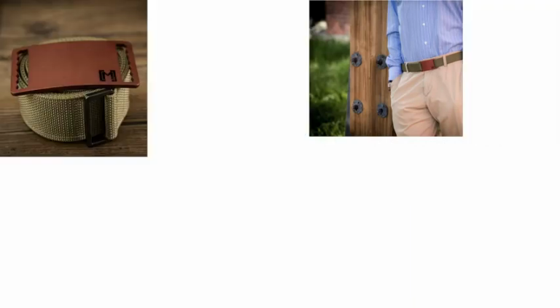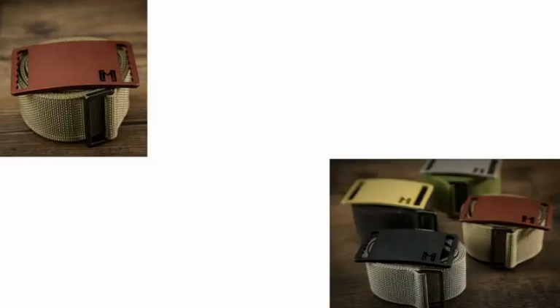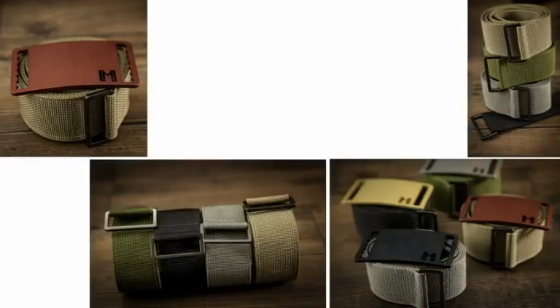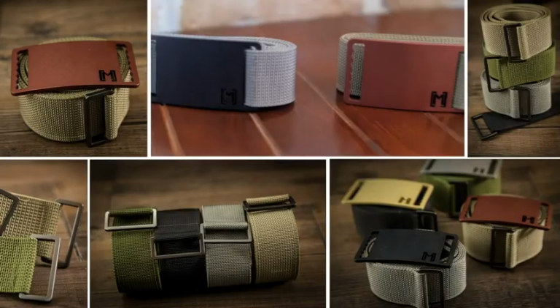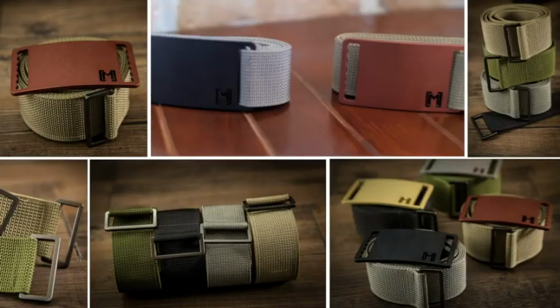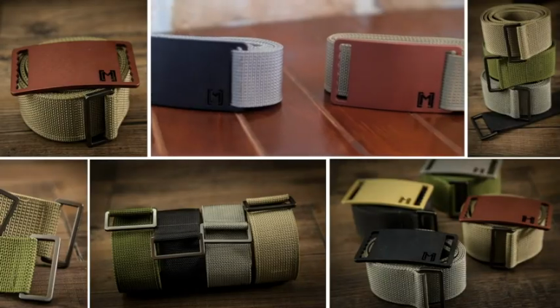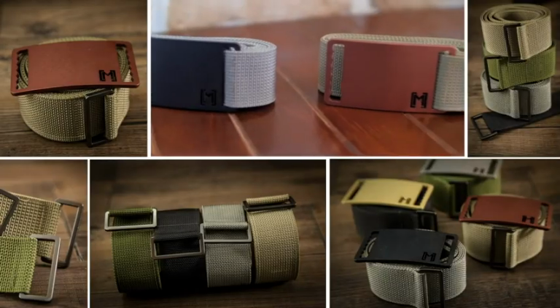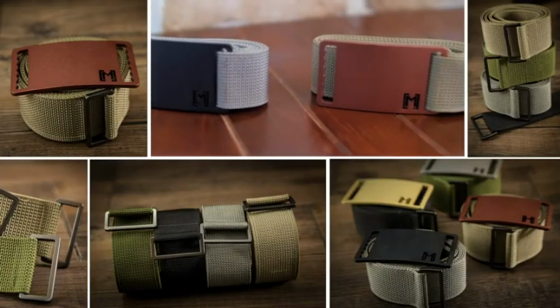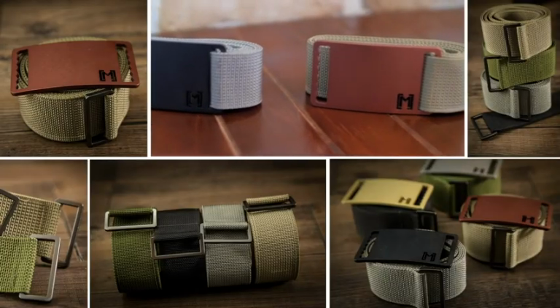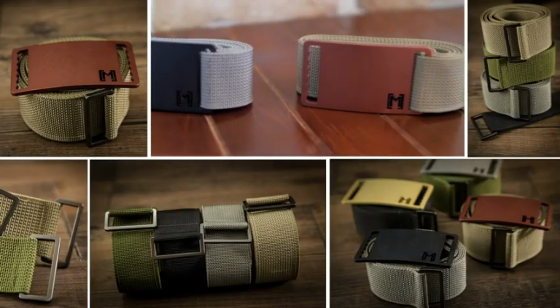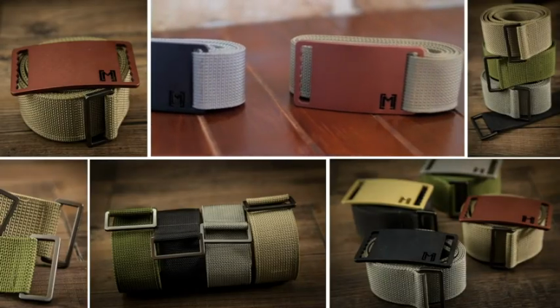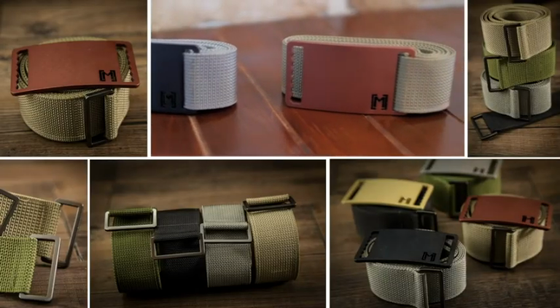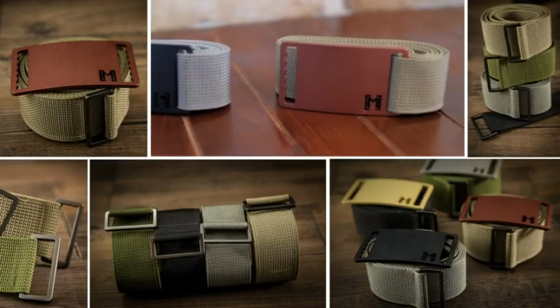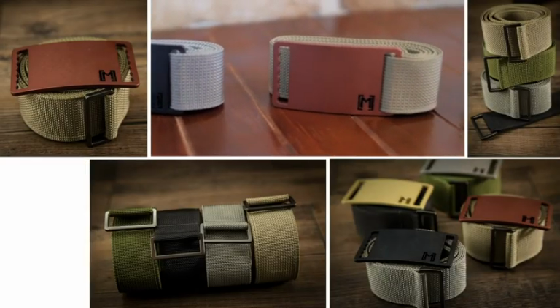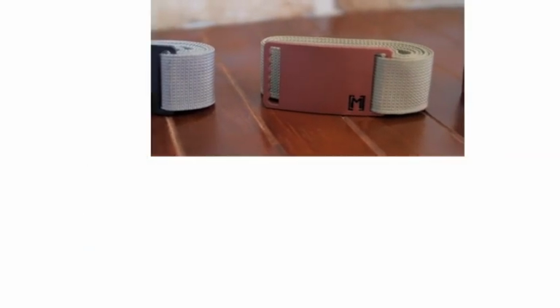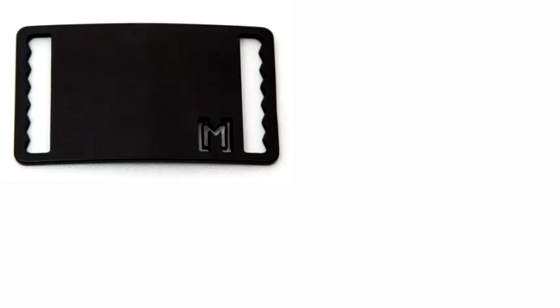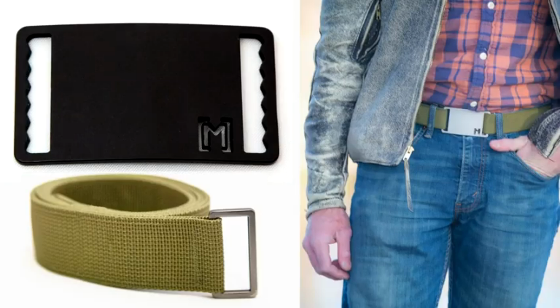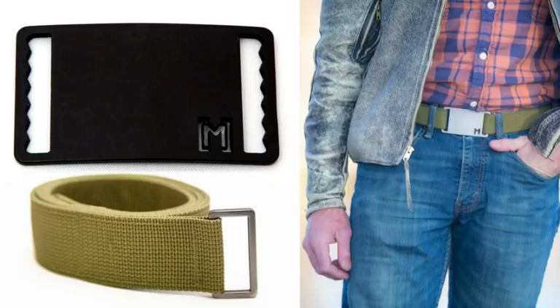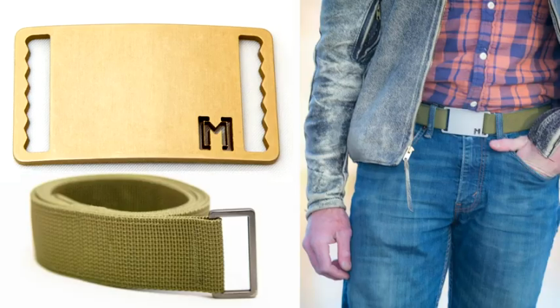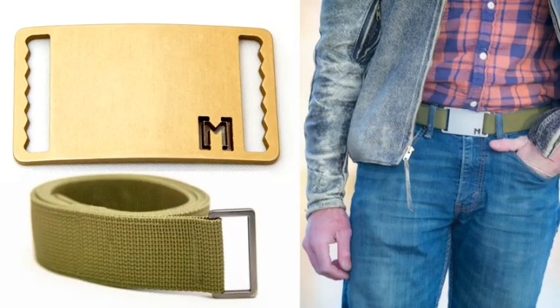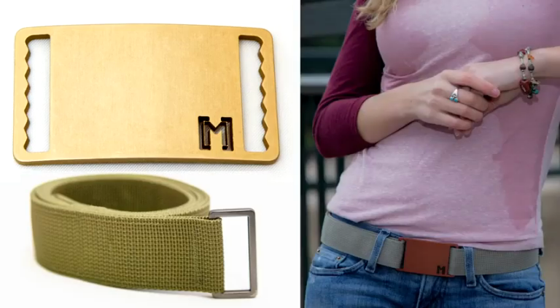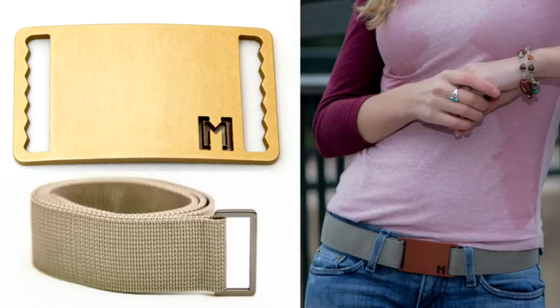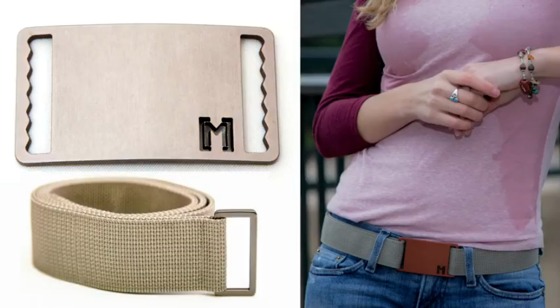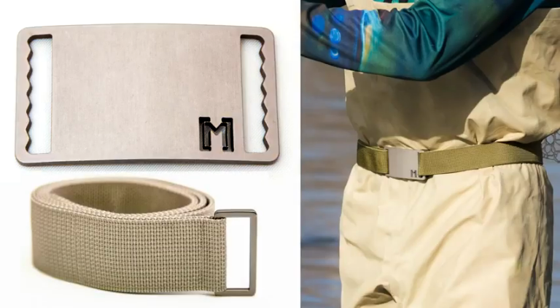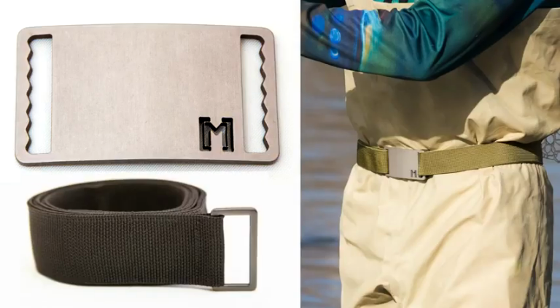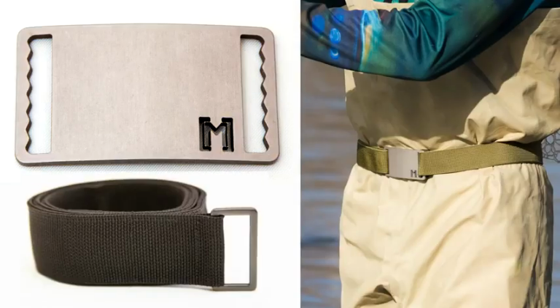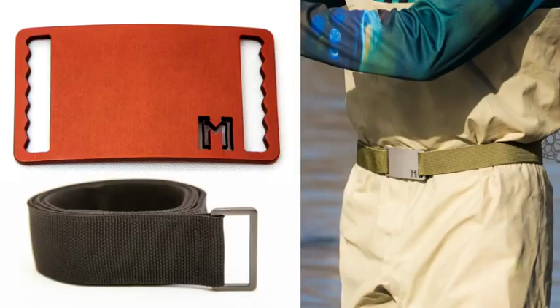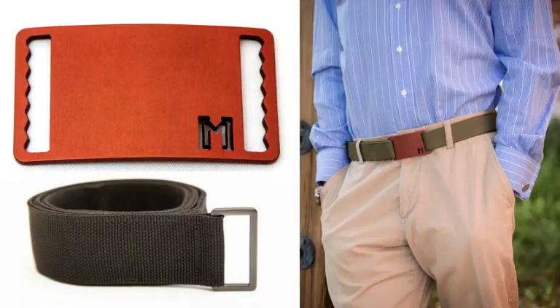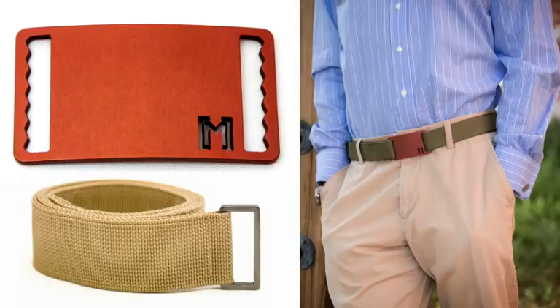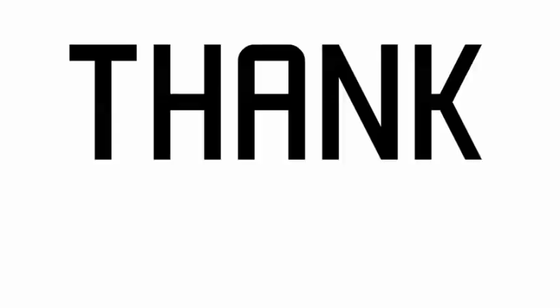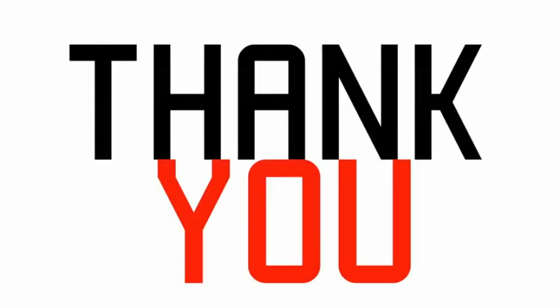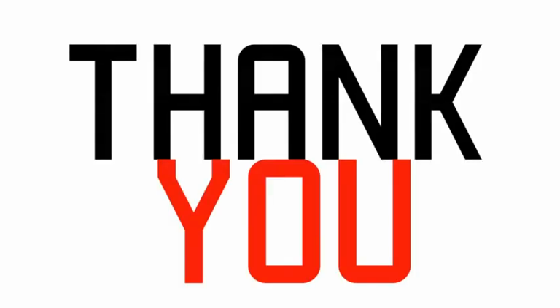Please back our Kickstarter. In exchange, we'll send you a belt. Back a little more, we'll send you some more belts. Thank you.